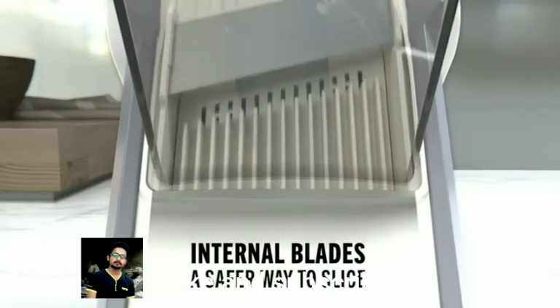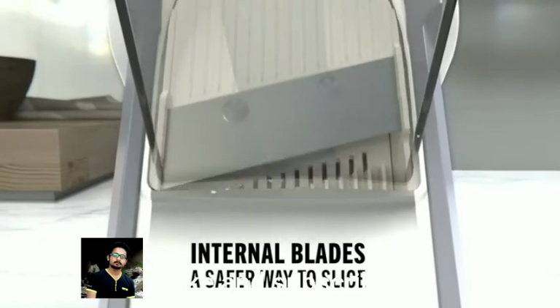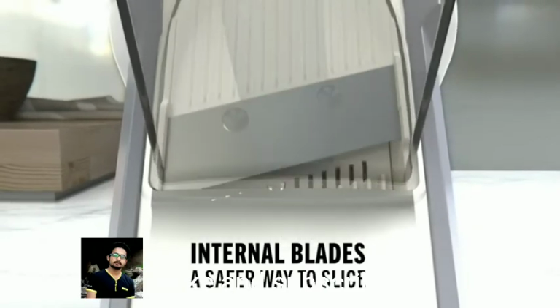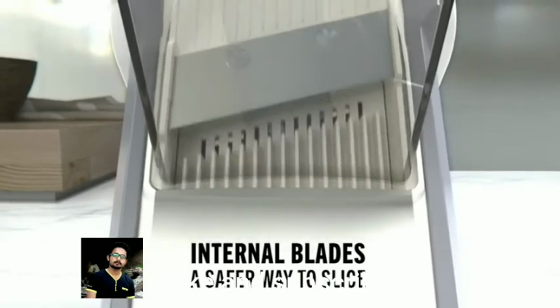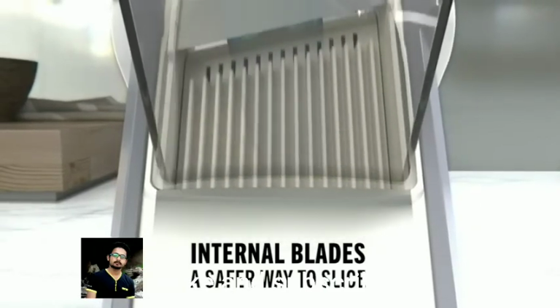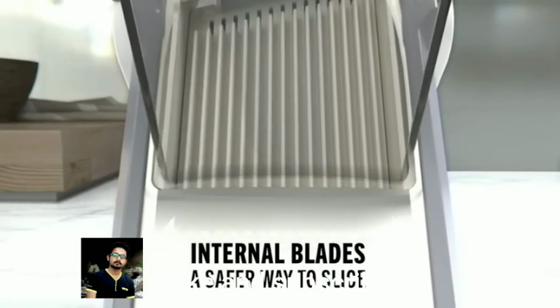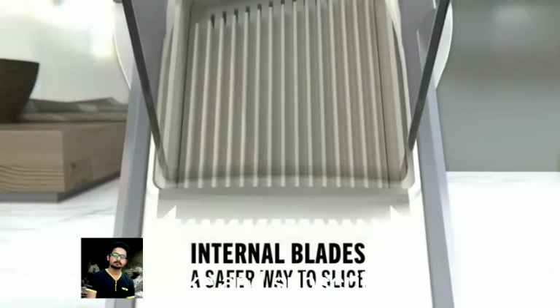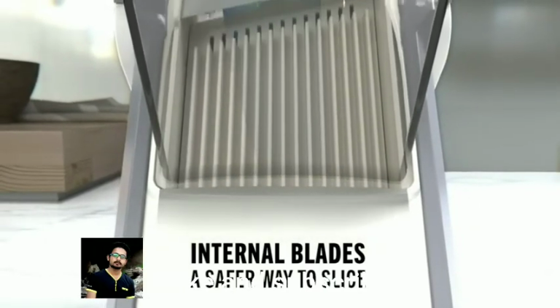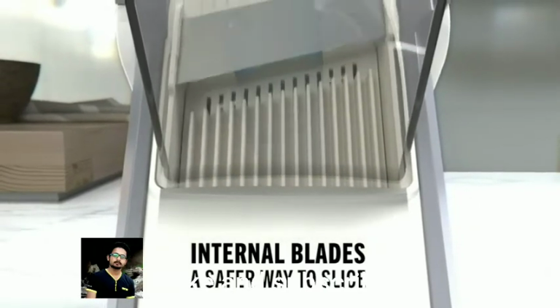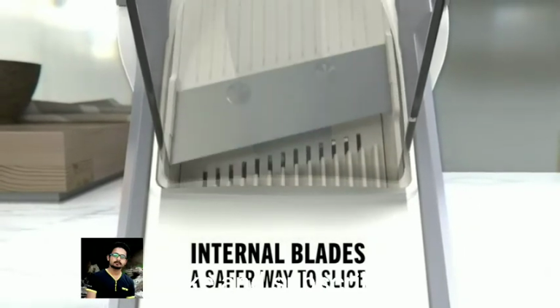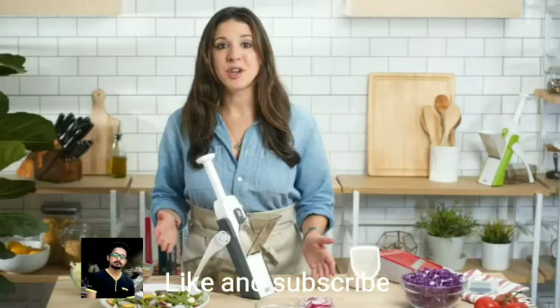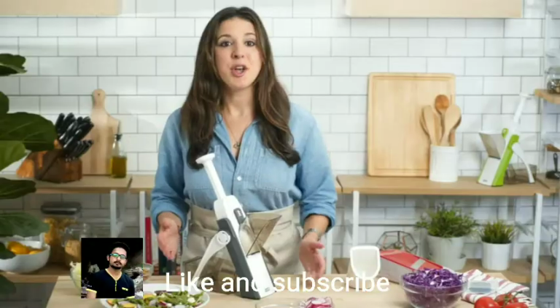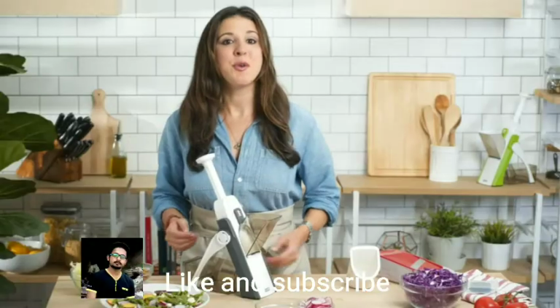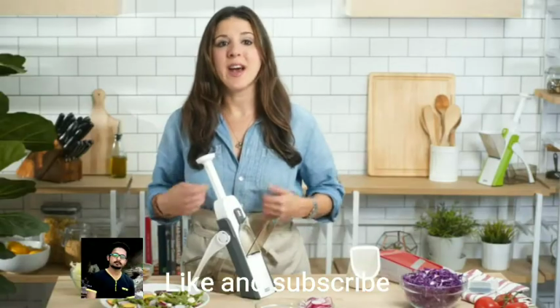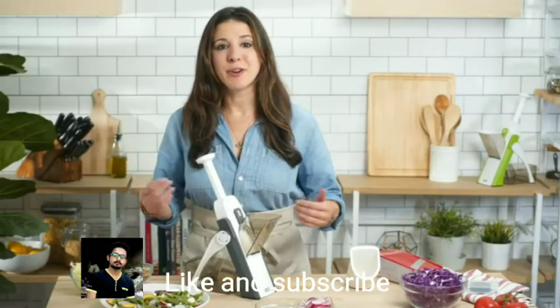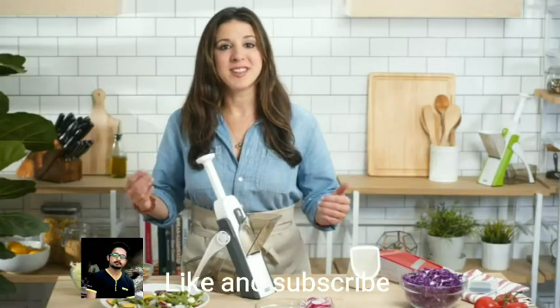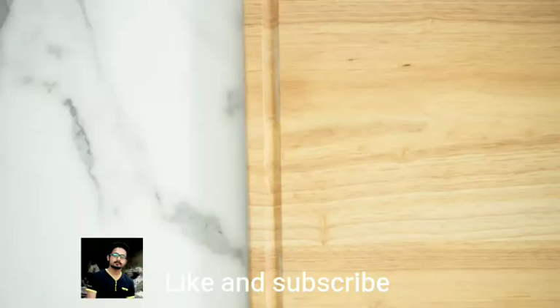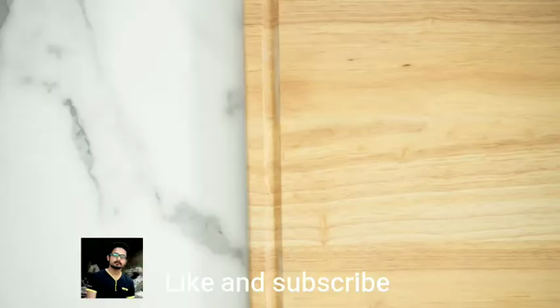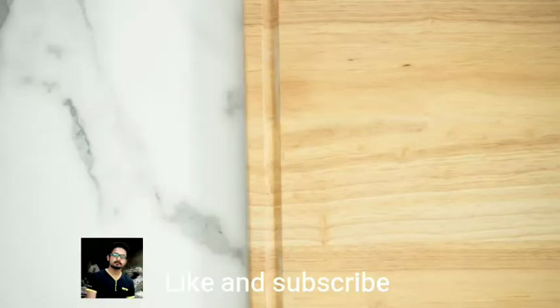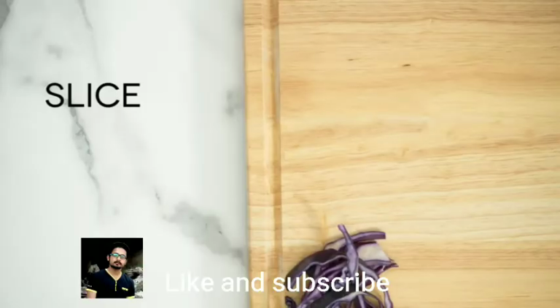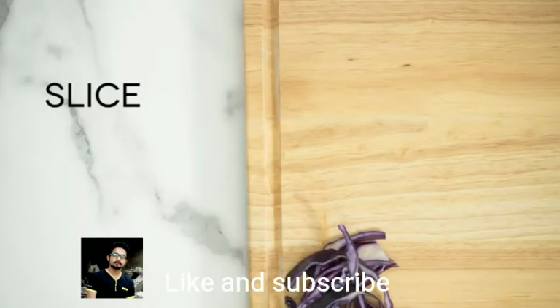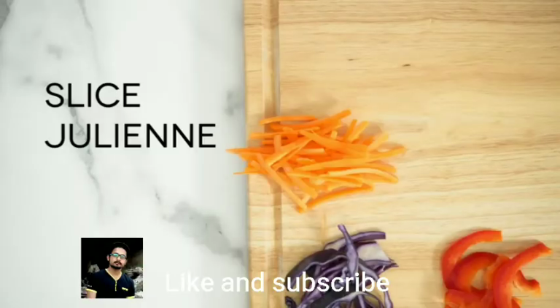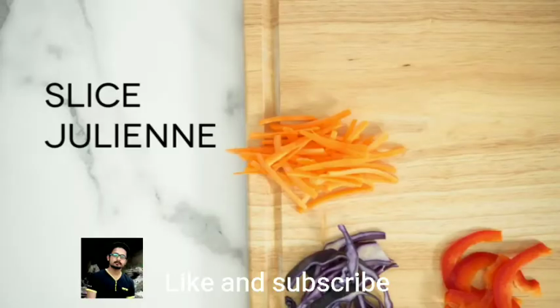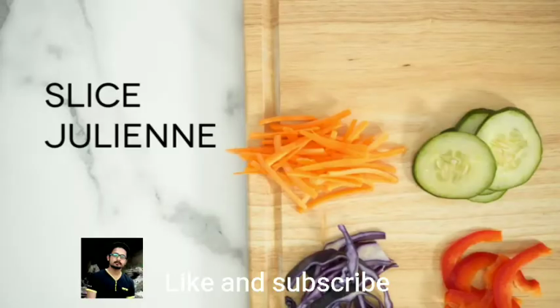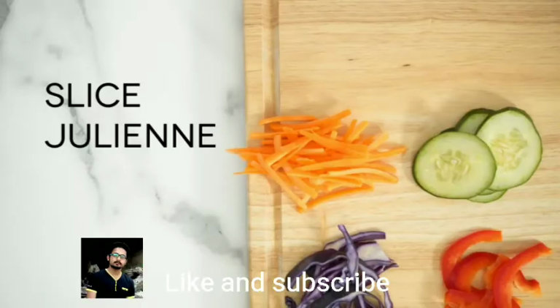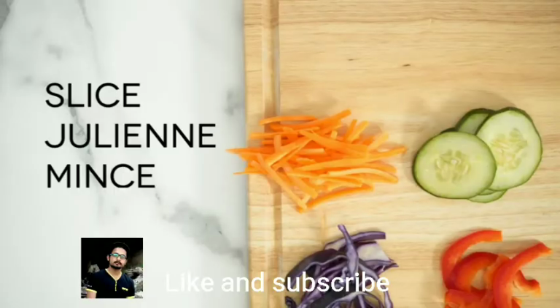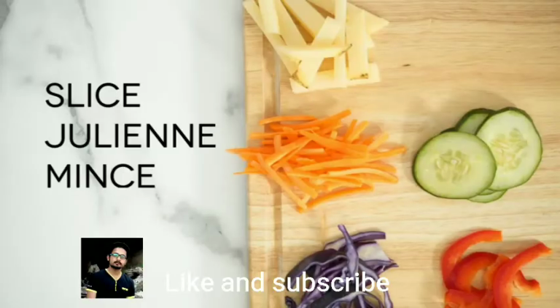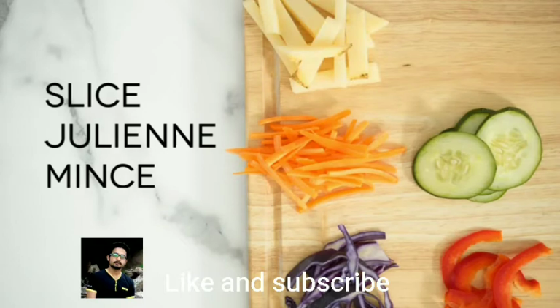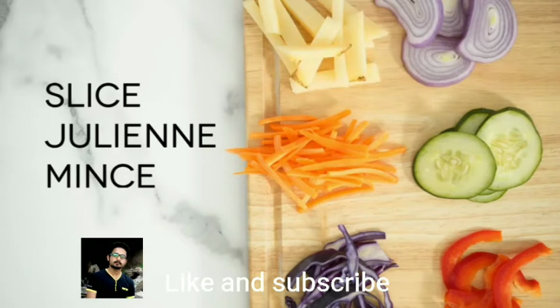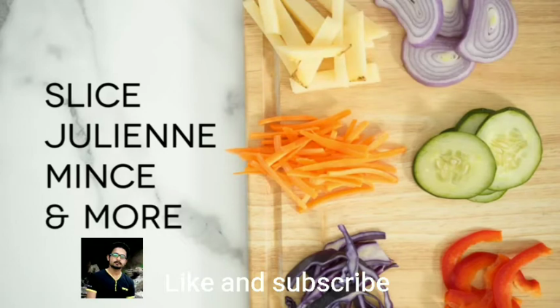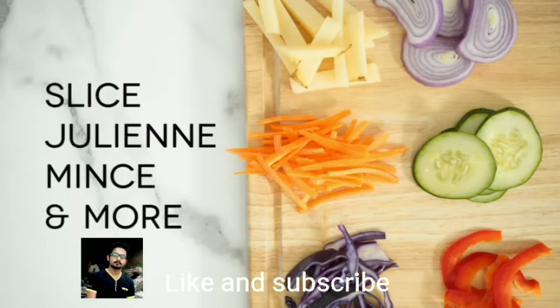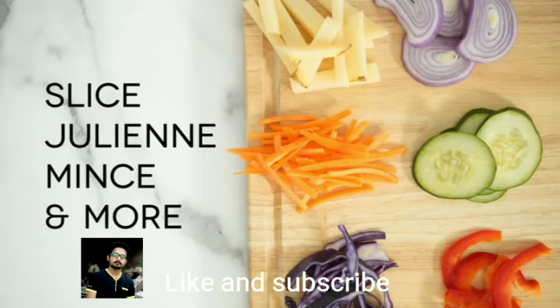And with over 30 different cuts, you can effortlessly slice, julienne, mince, and much more.